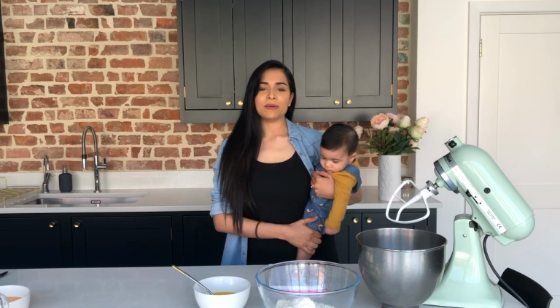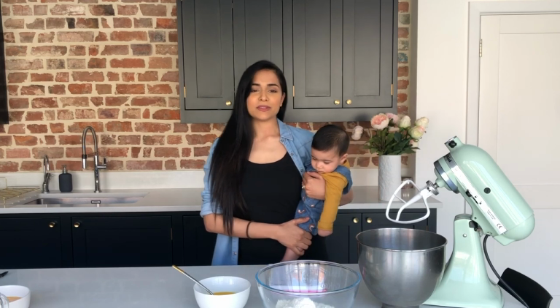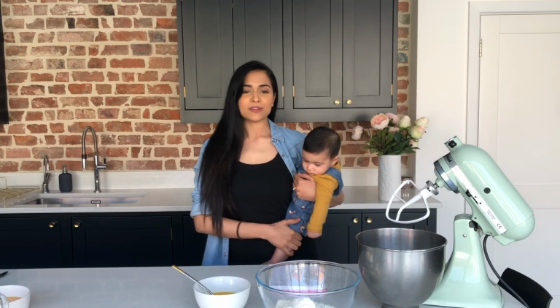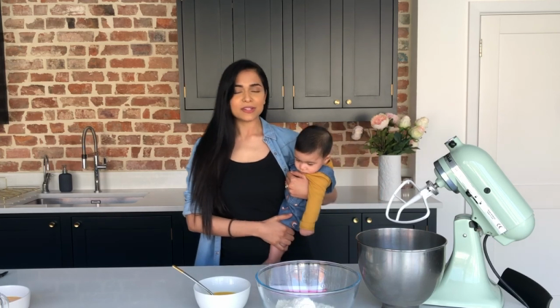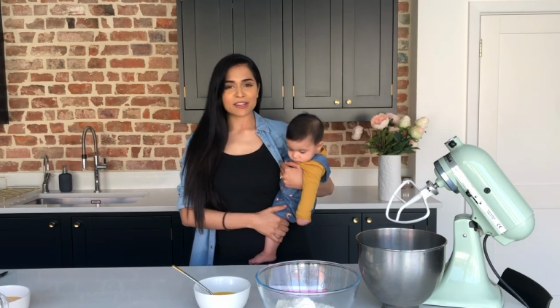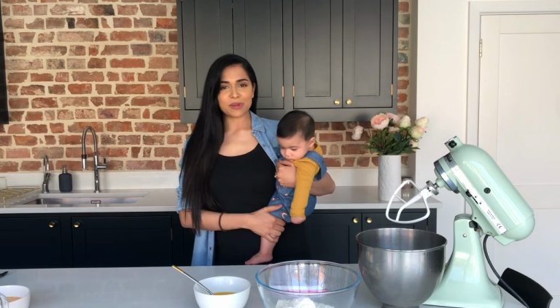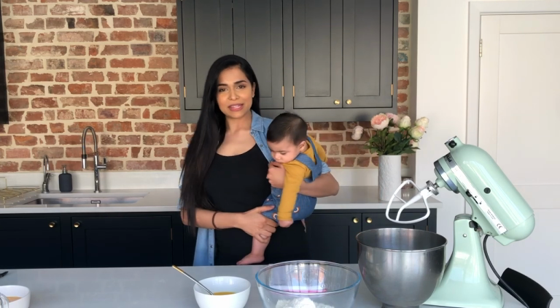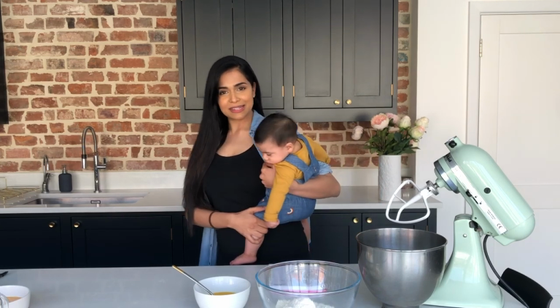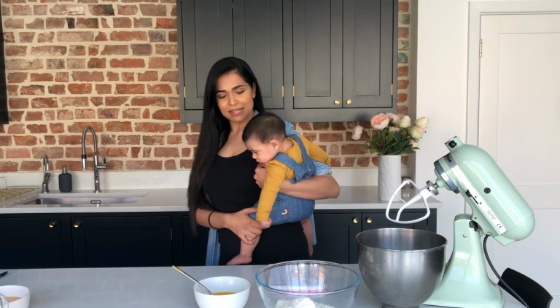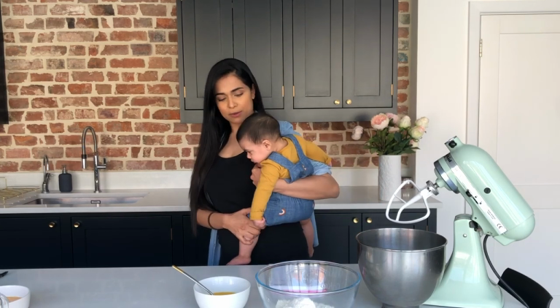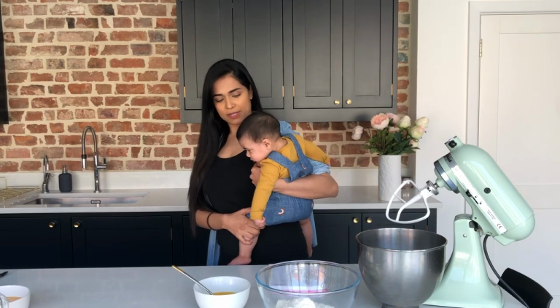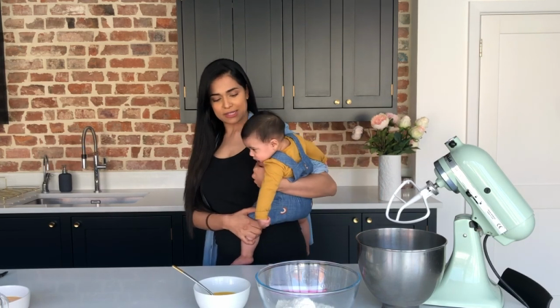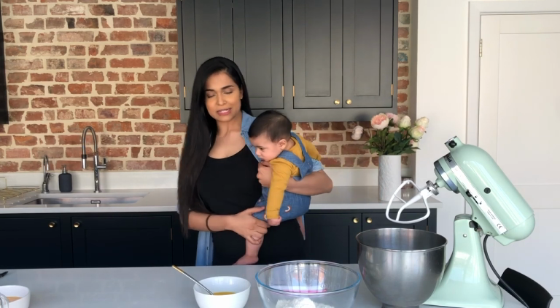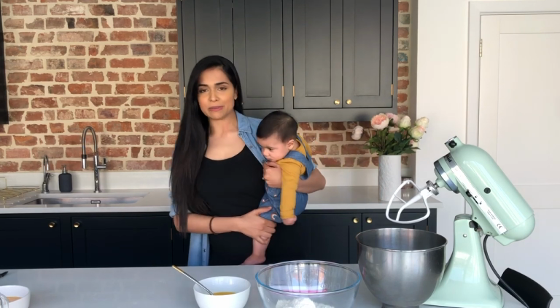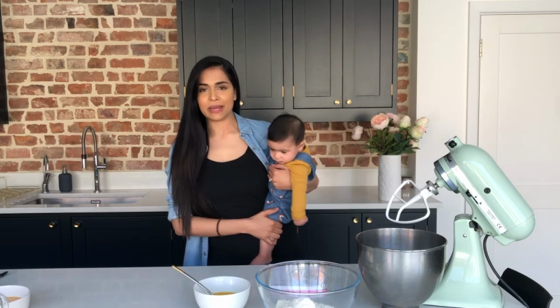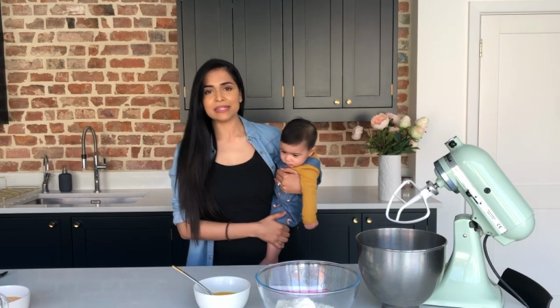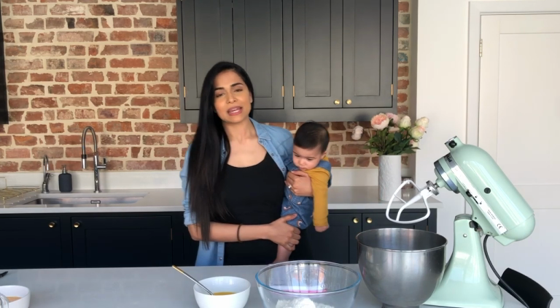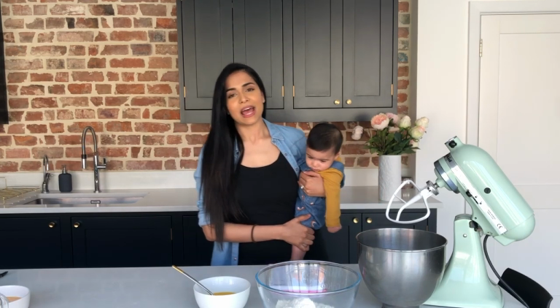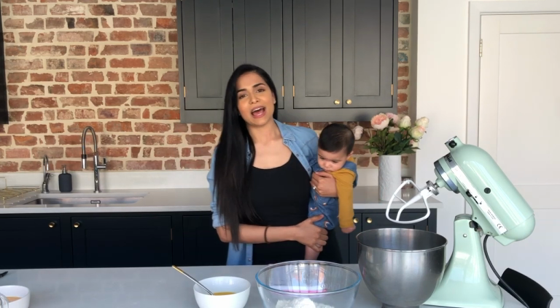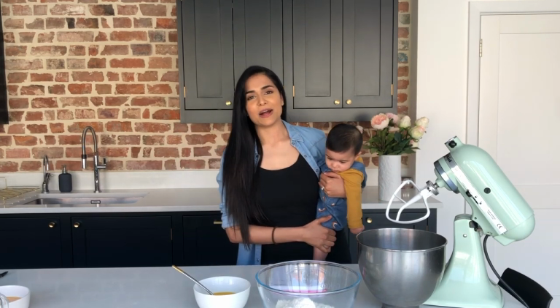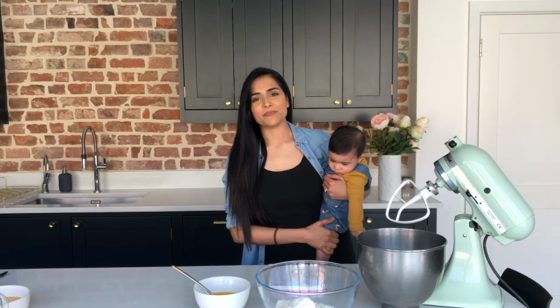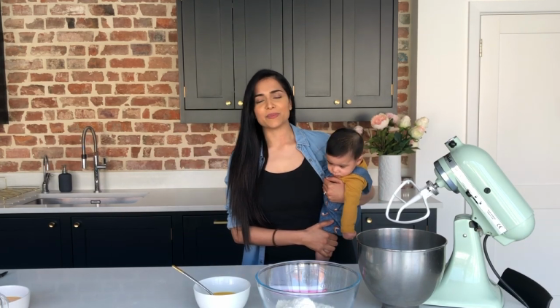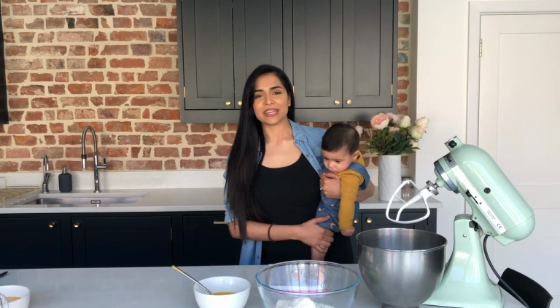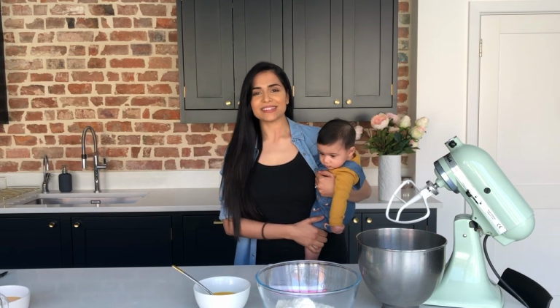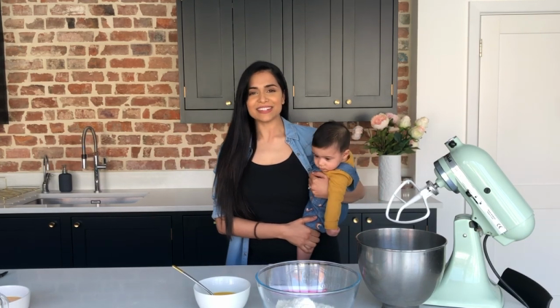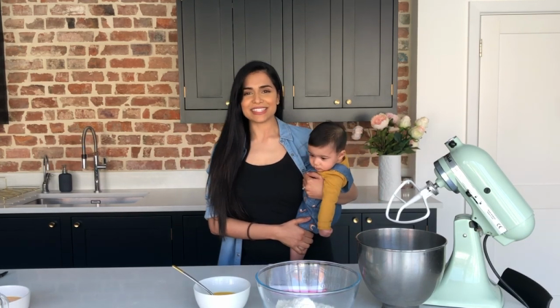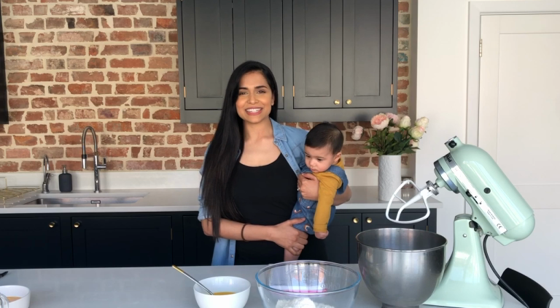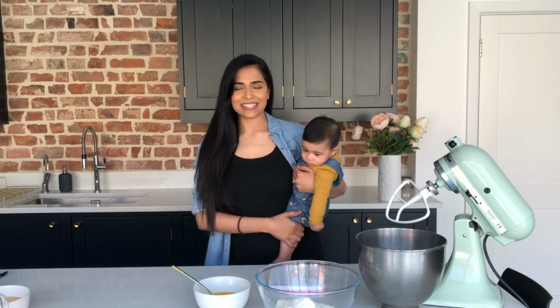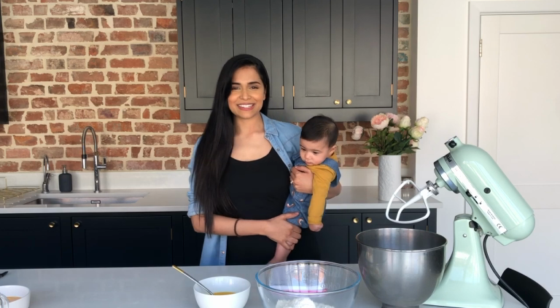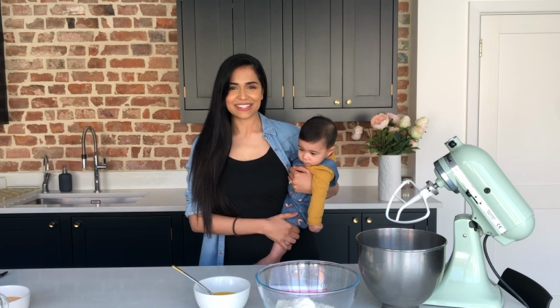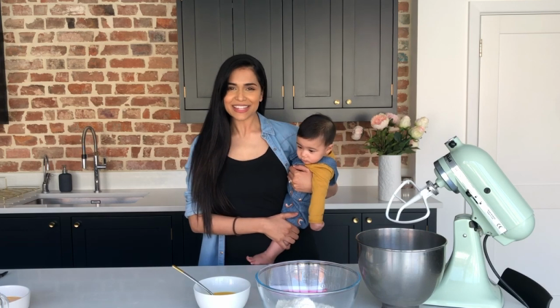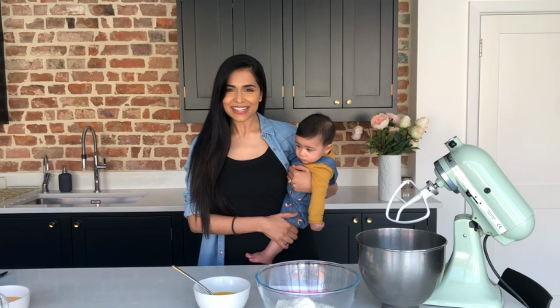So as soon as I put this little monster to bed we can get started! See you in a sec!